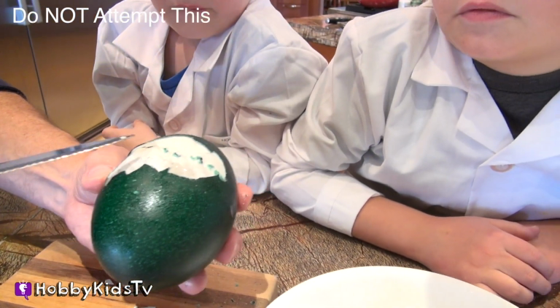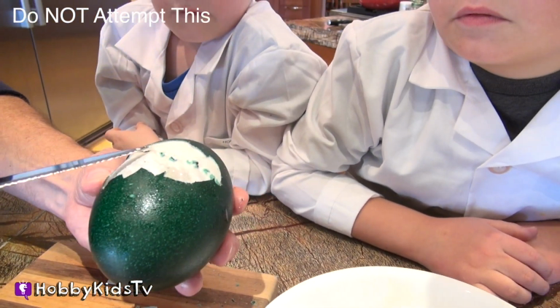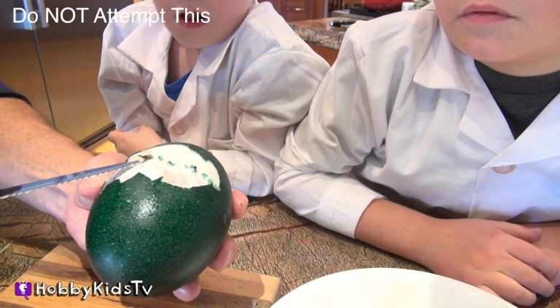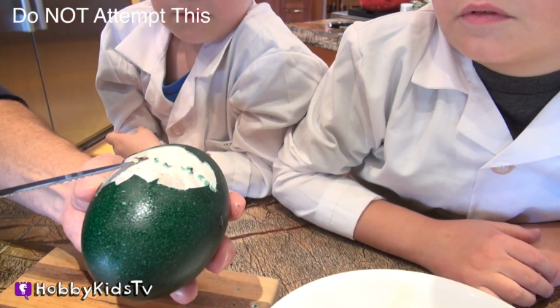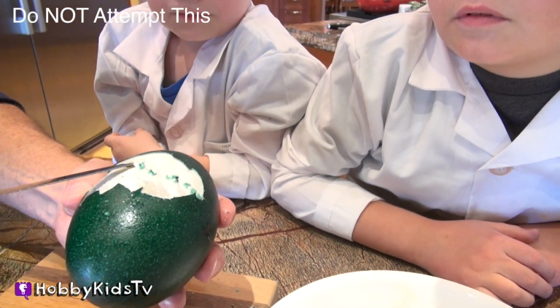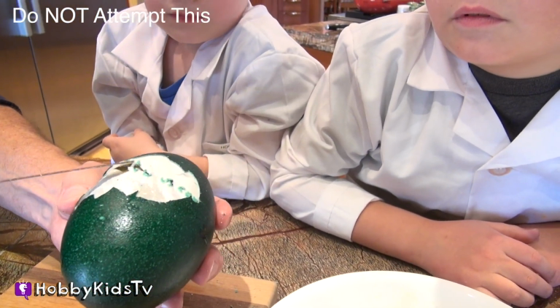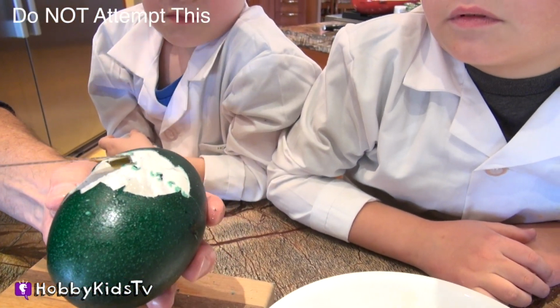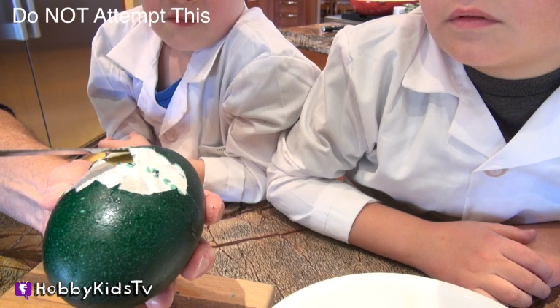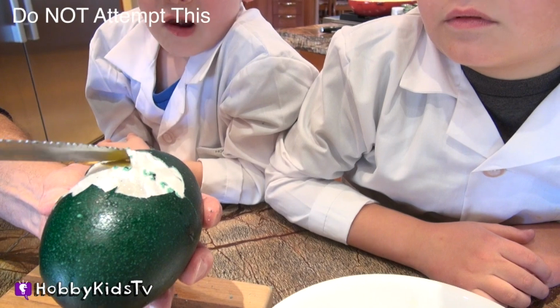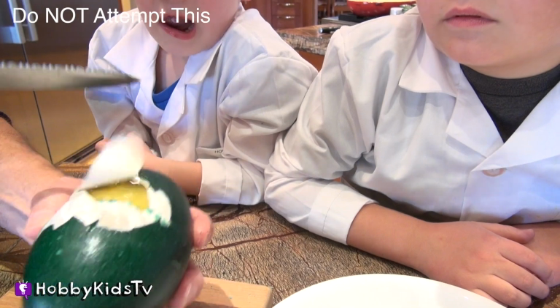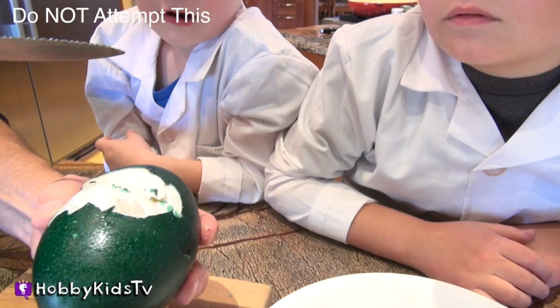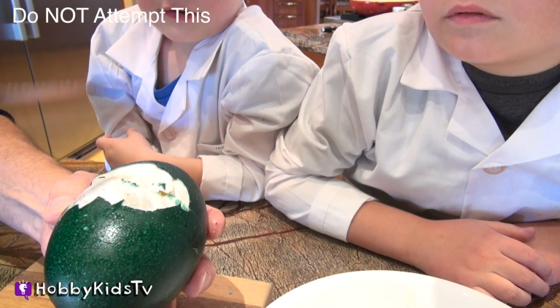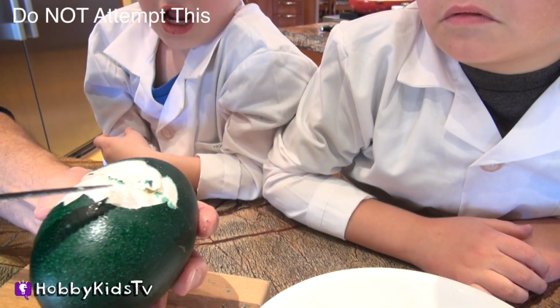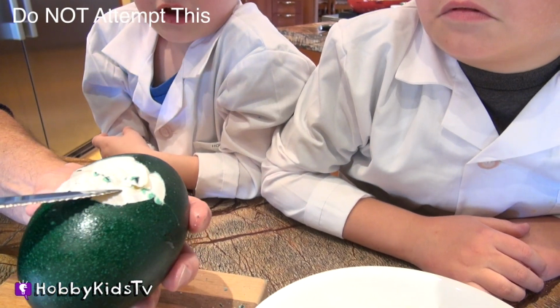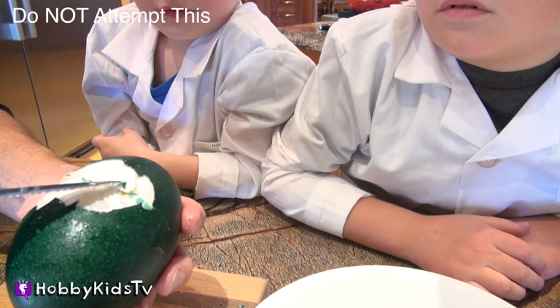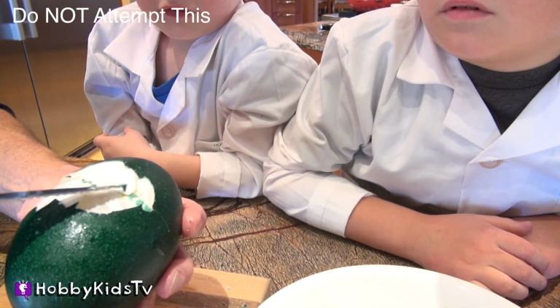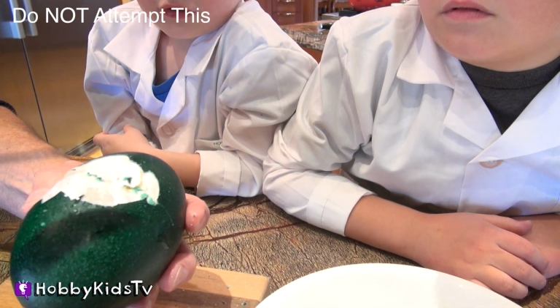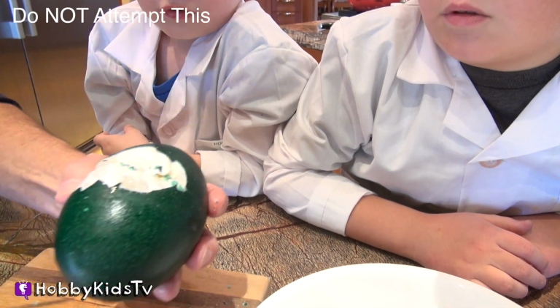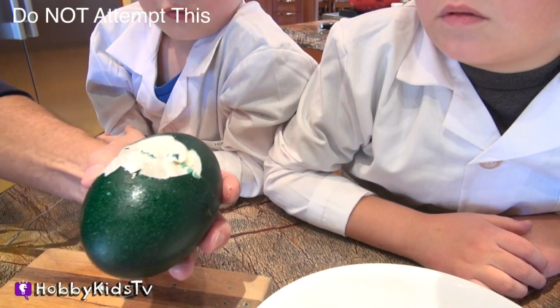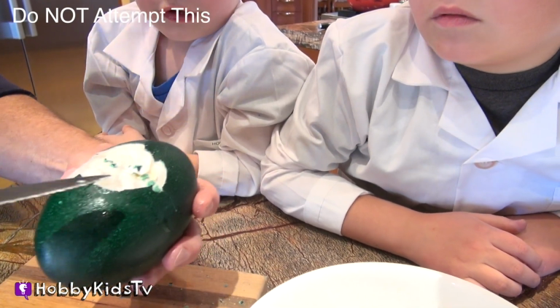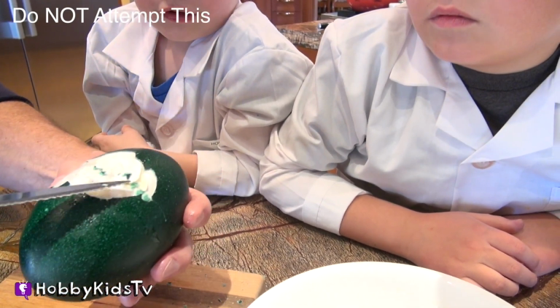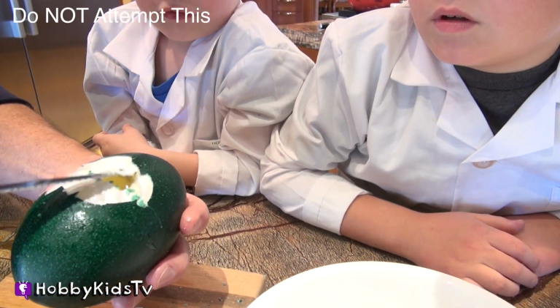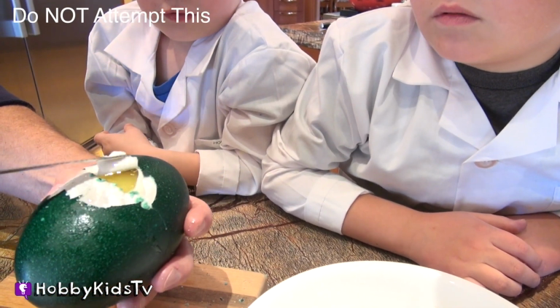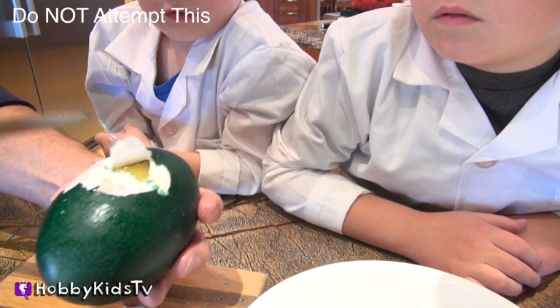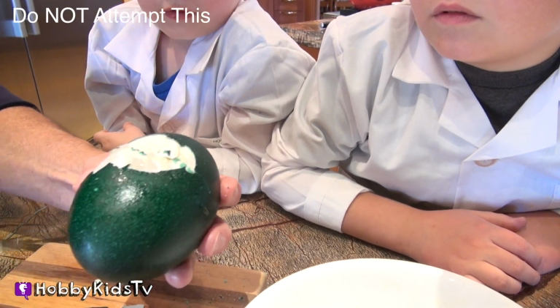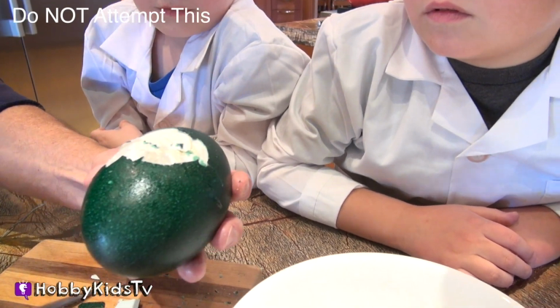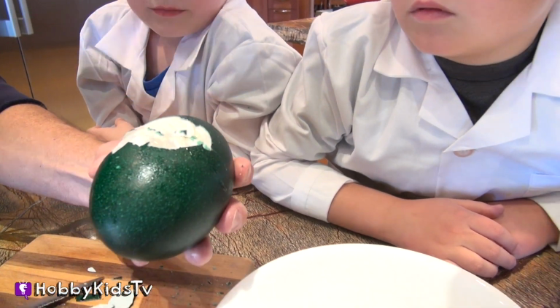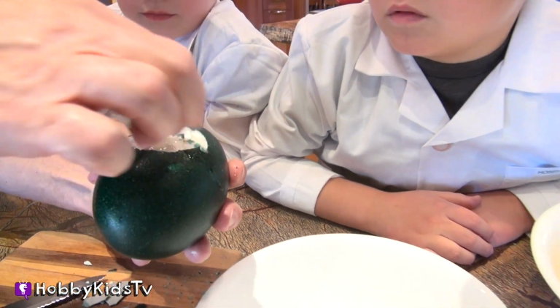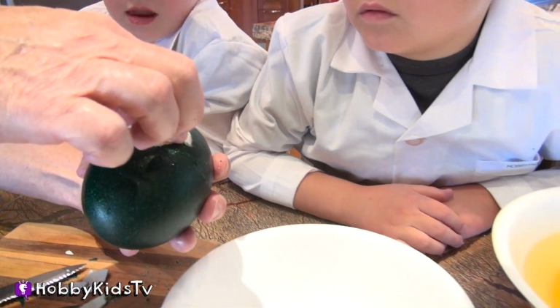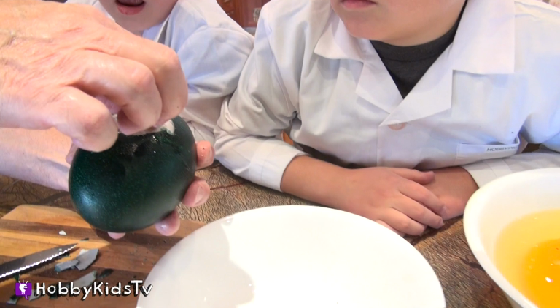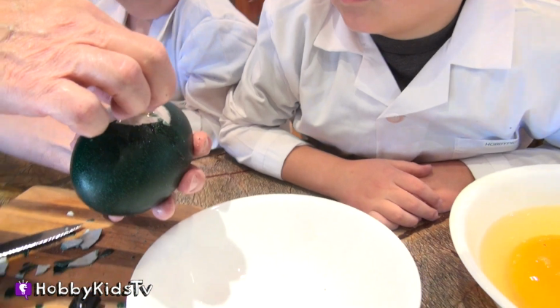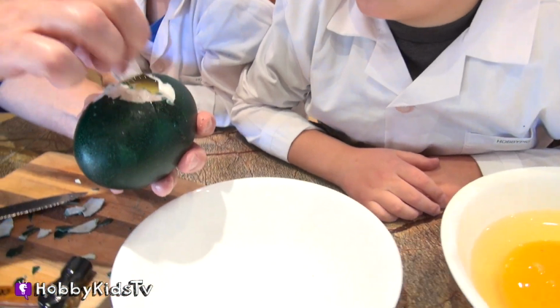I feel like we're operating on this egg. Gently, we're going to pull this back. And what's inside? Keep watching.